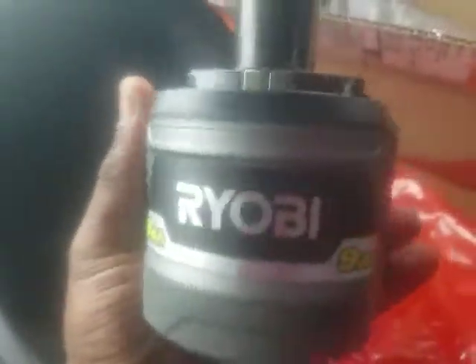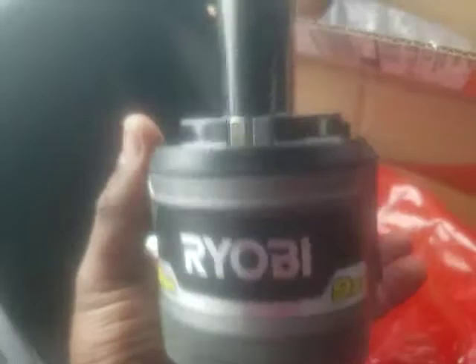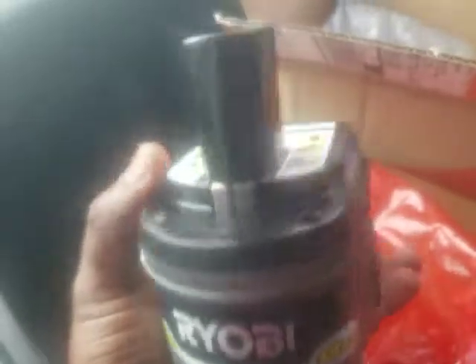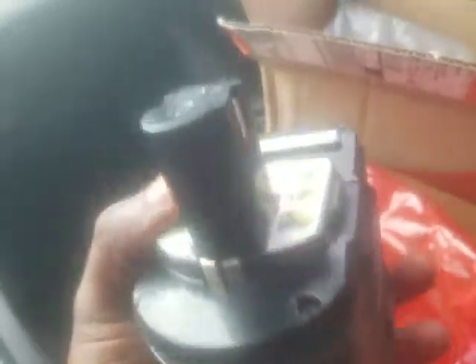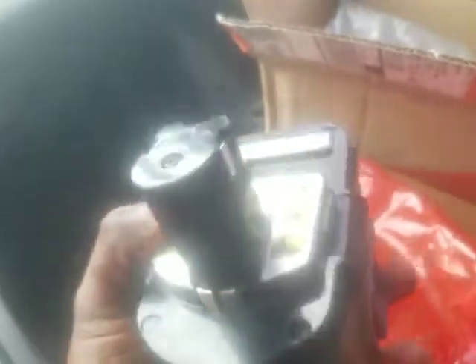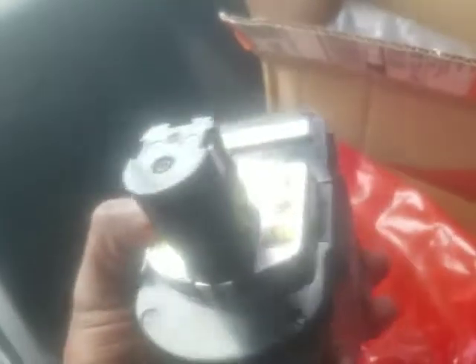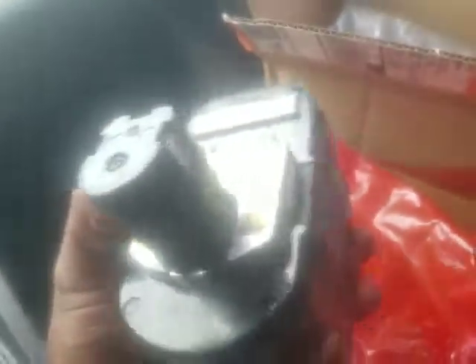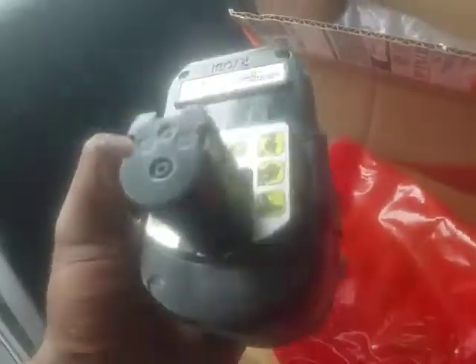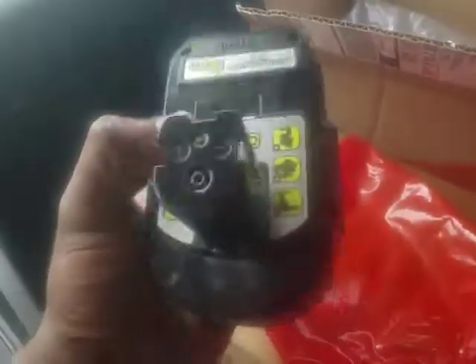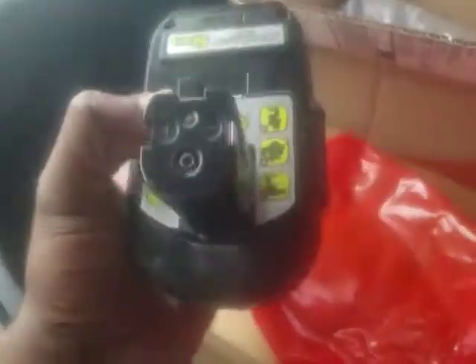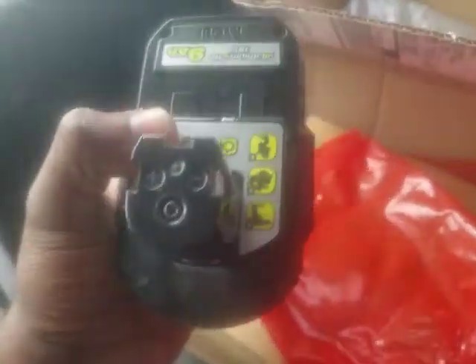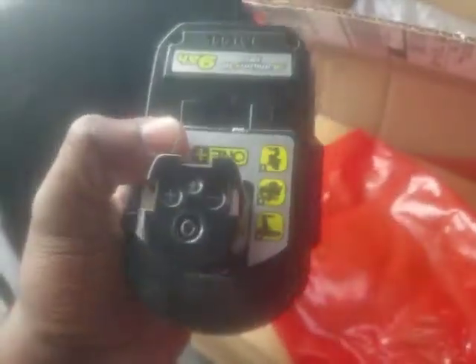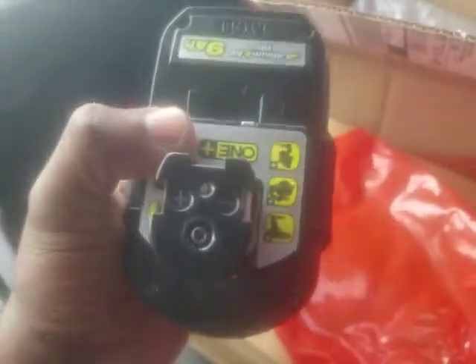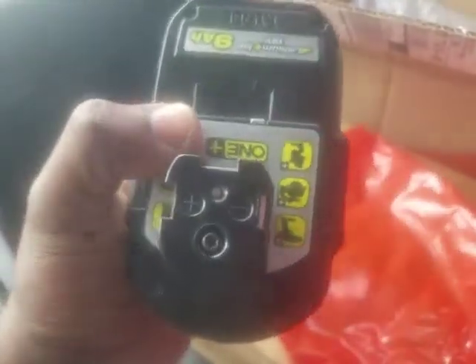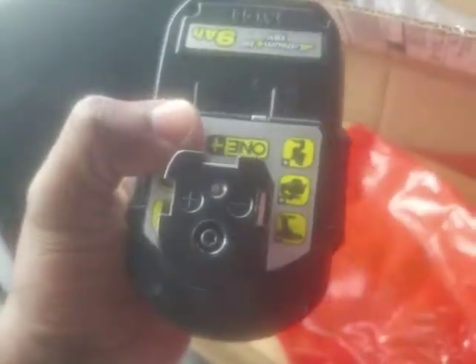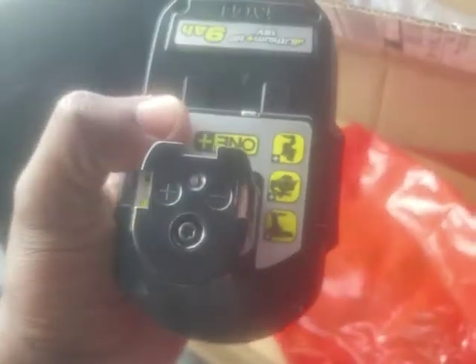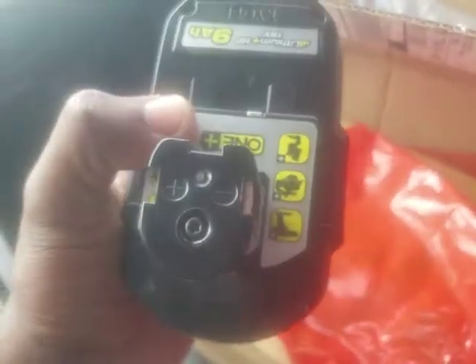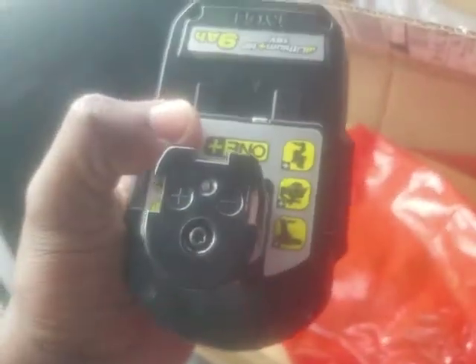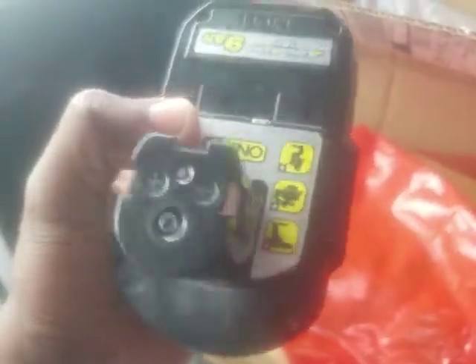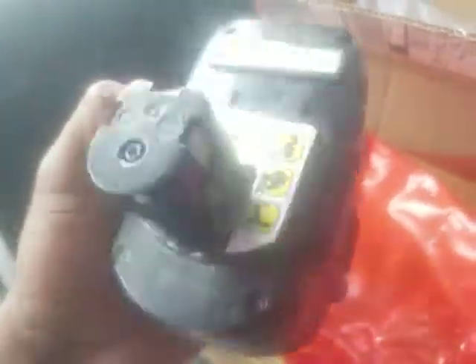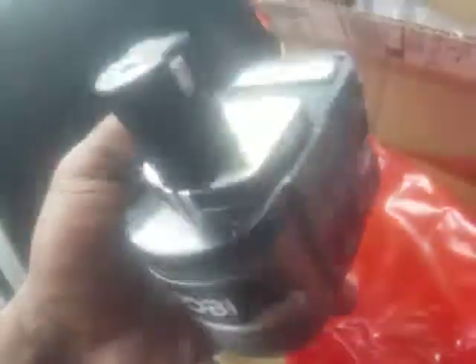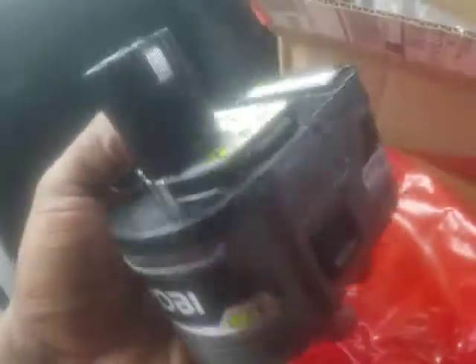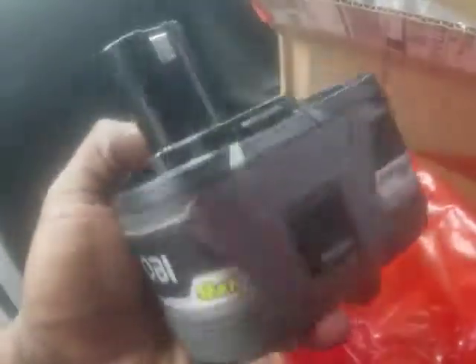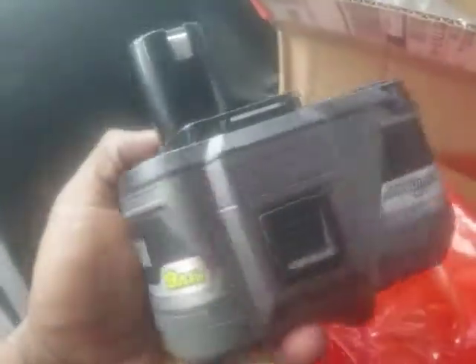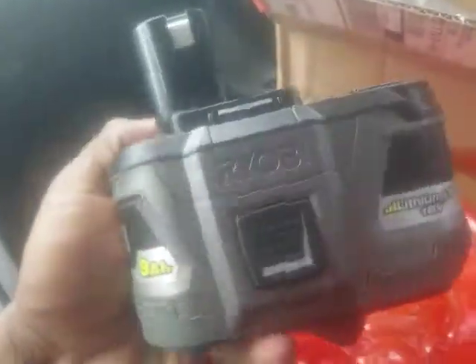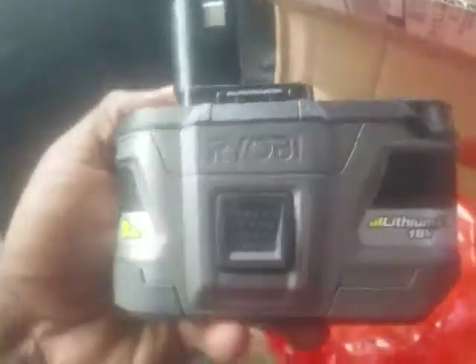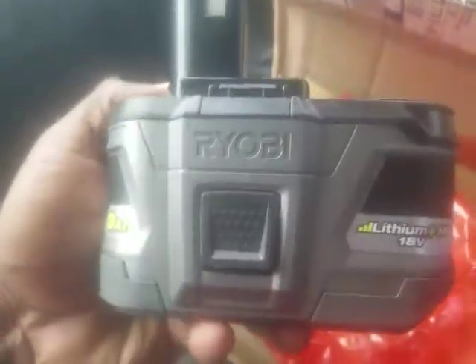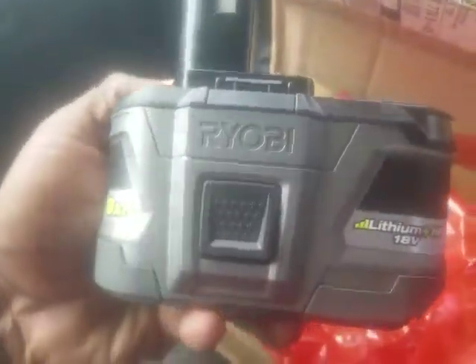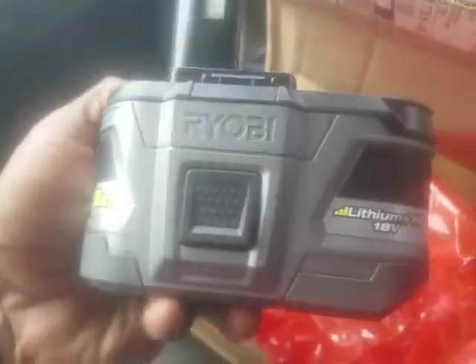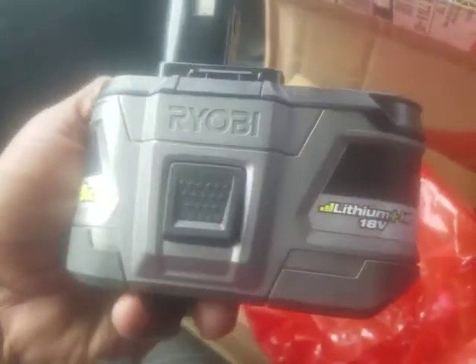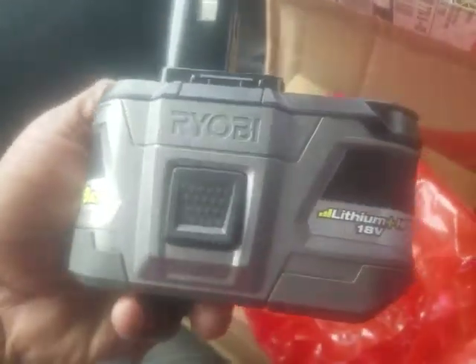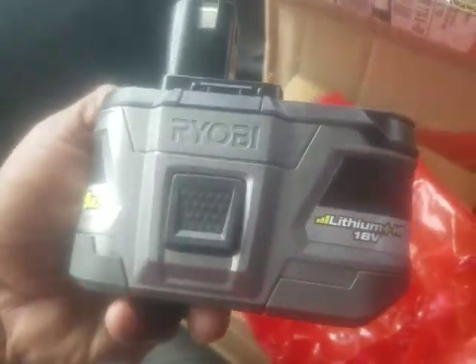I just picked it up from Home Depot, so I'm going to be doing the review on this soon.